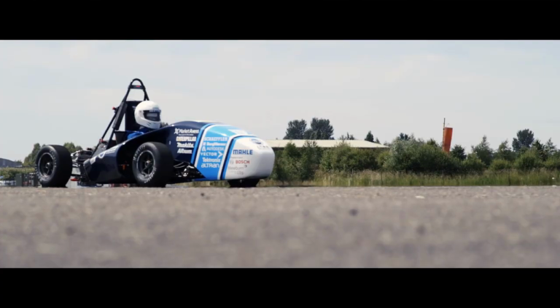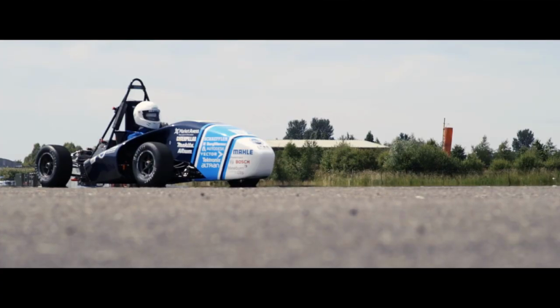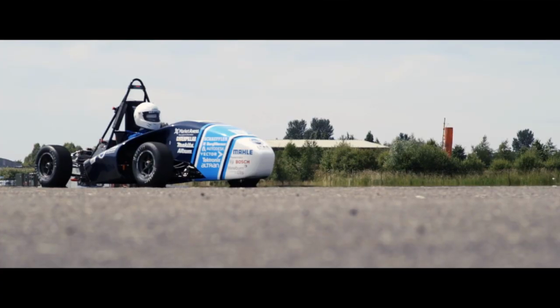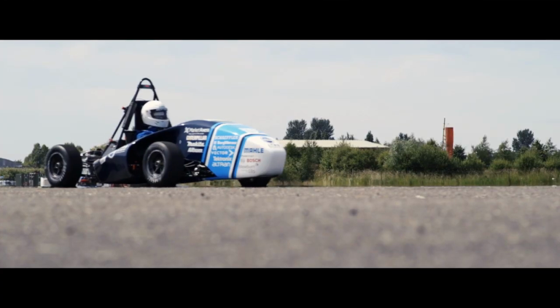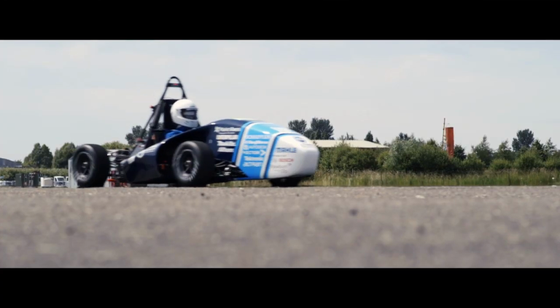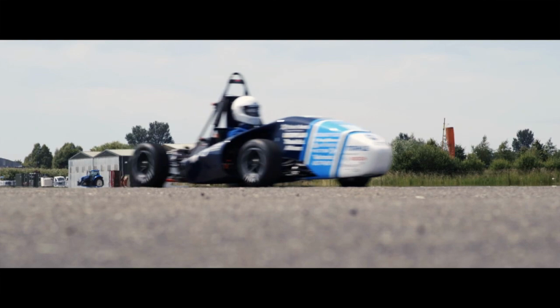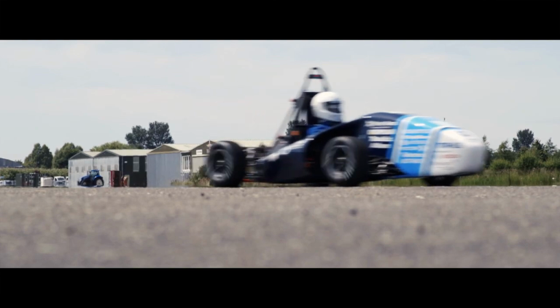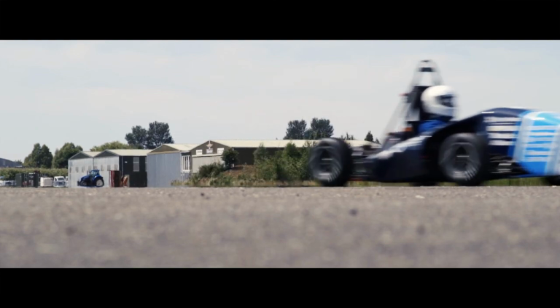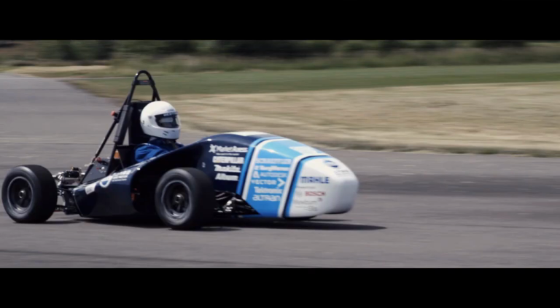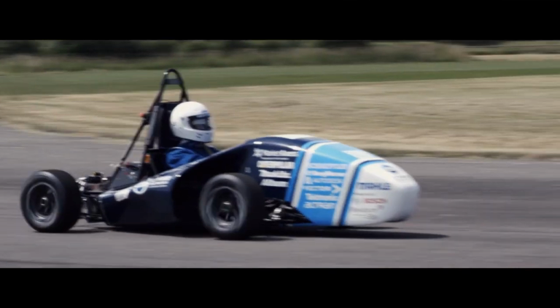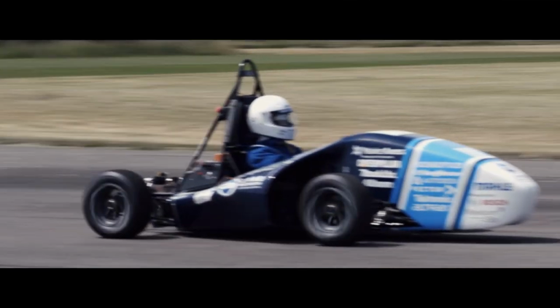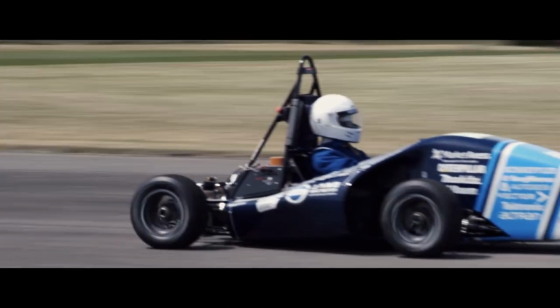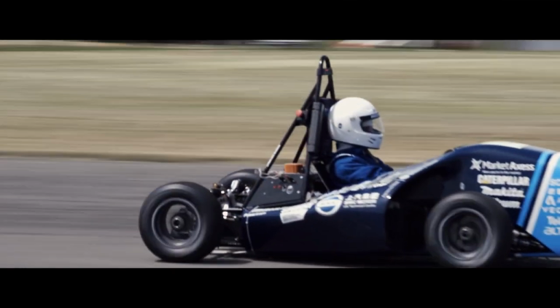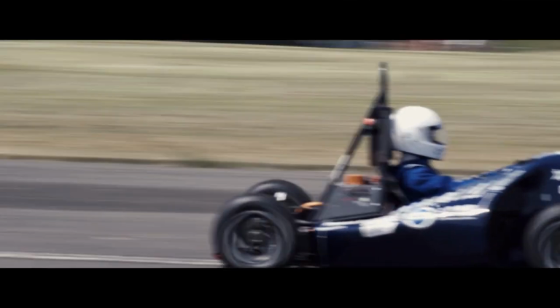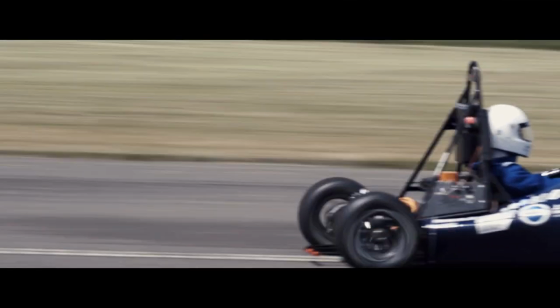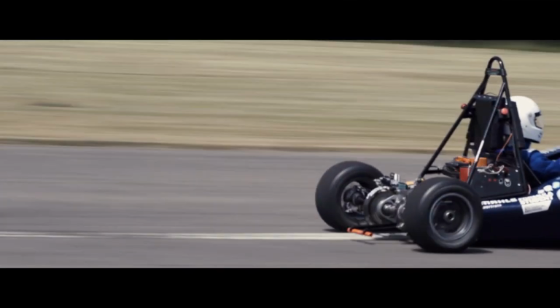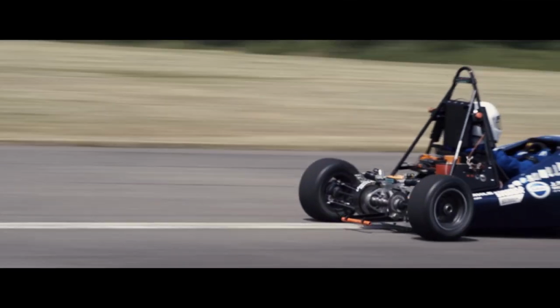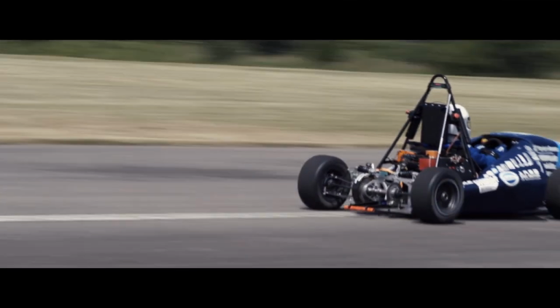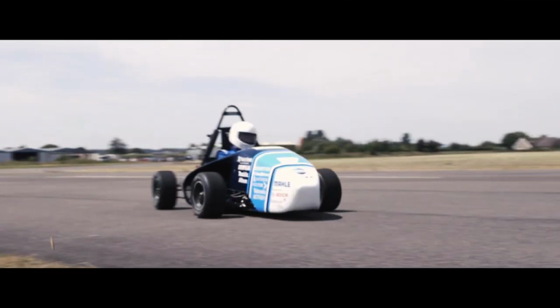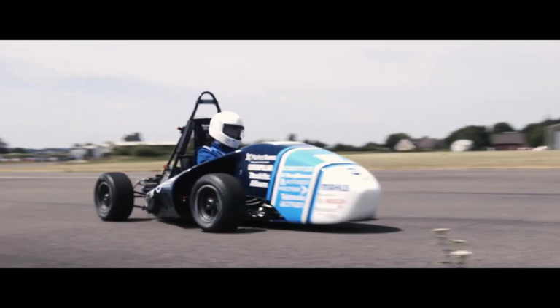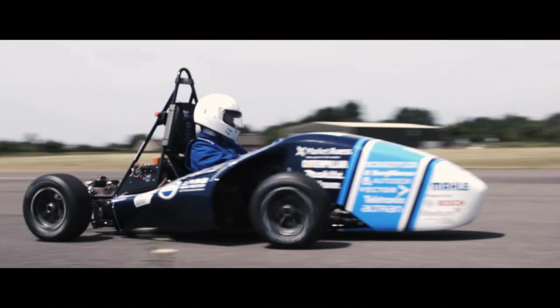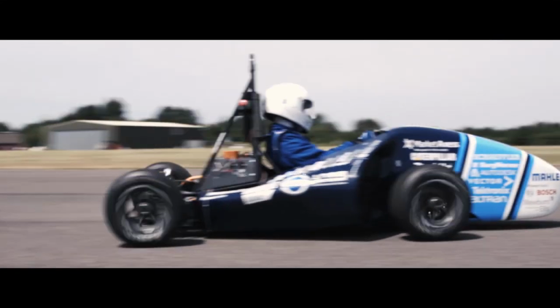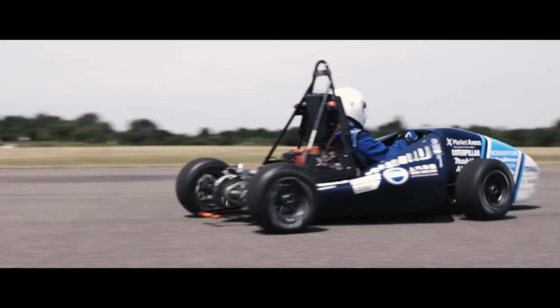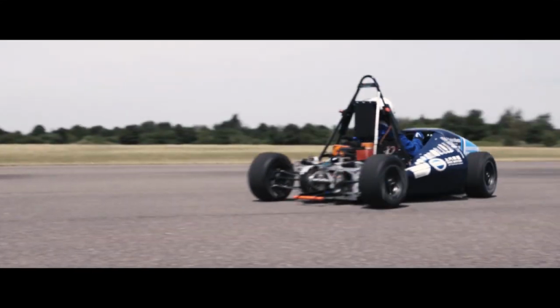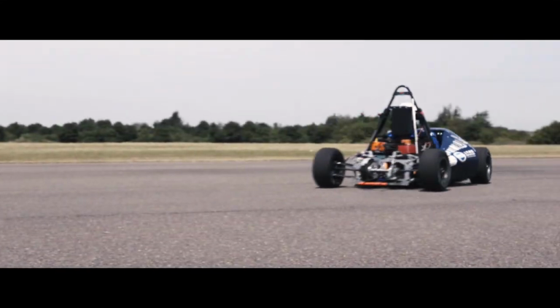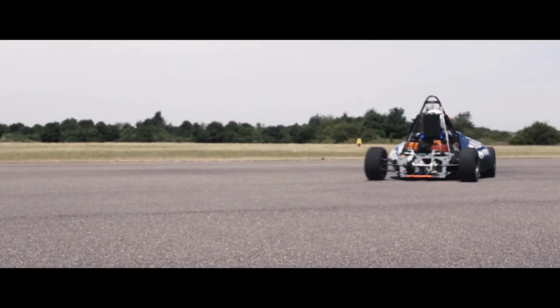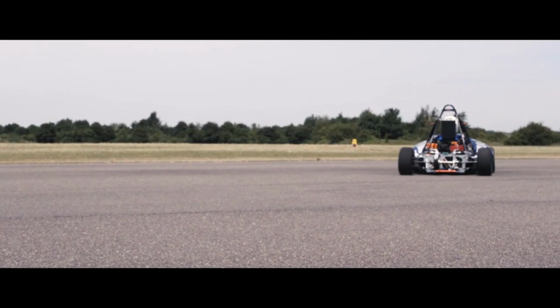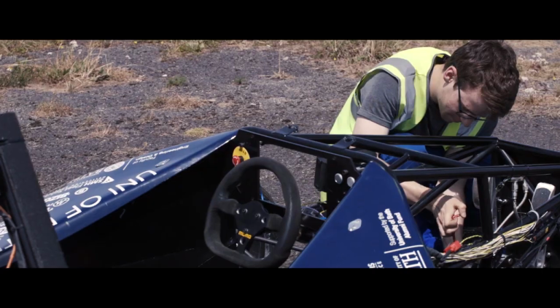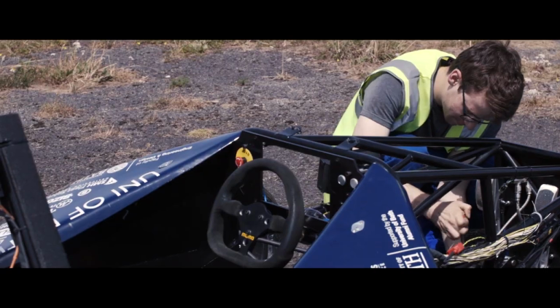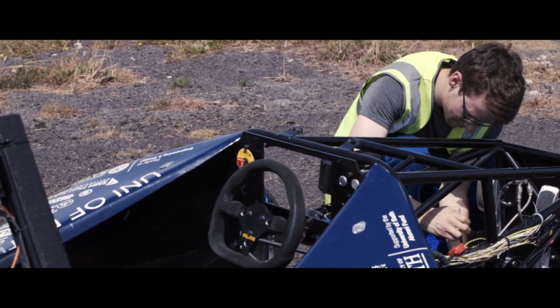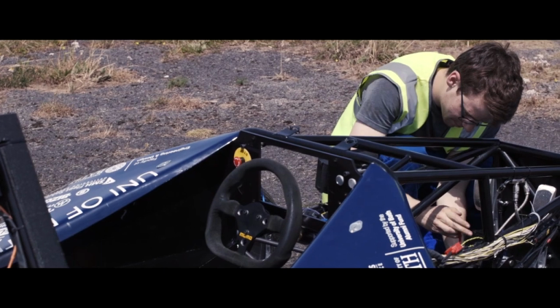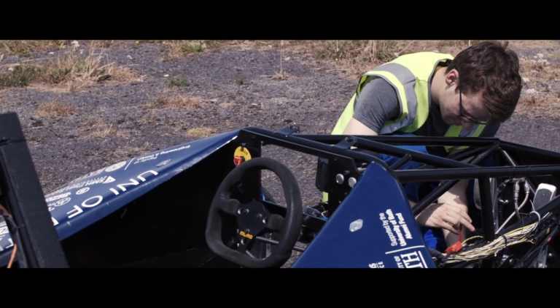When you see it run for the first time, or you fix a problem and it's suddenly a lot better, a lot faster — it makes the high points.